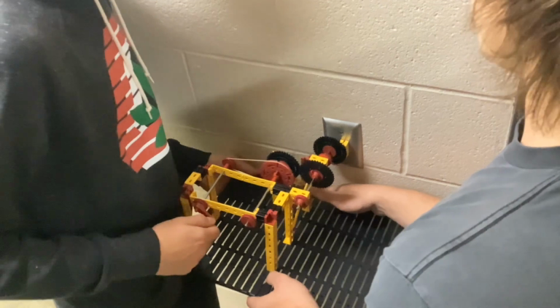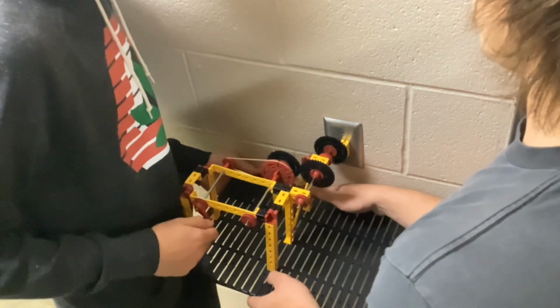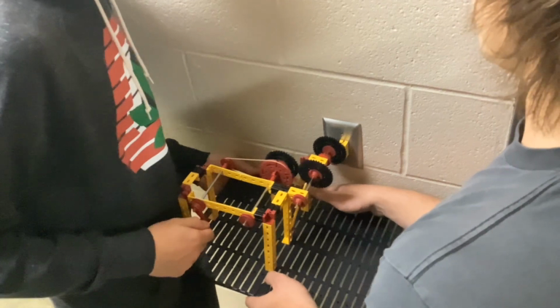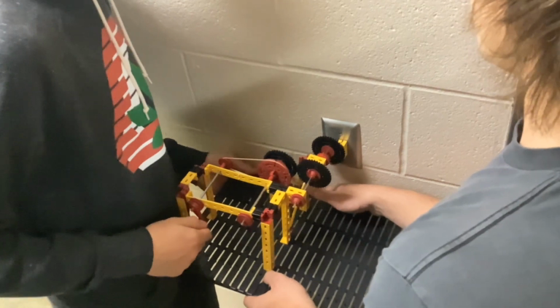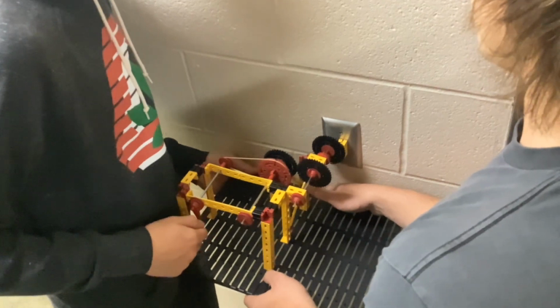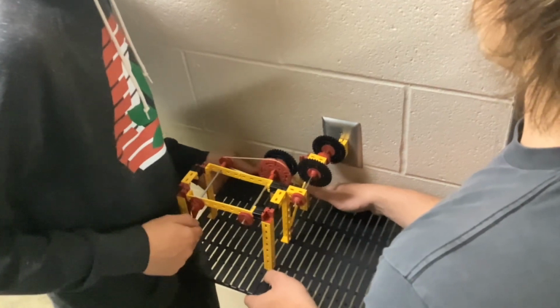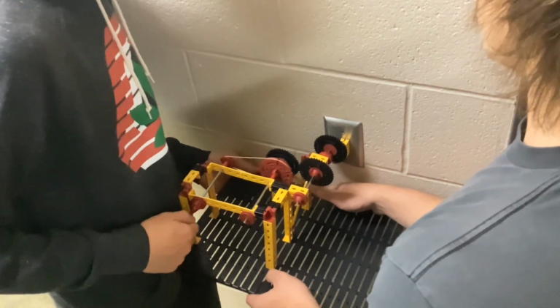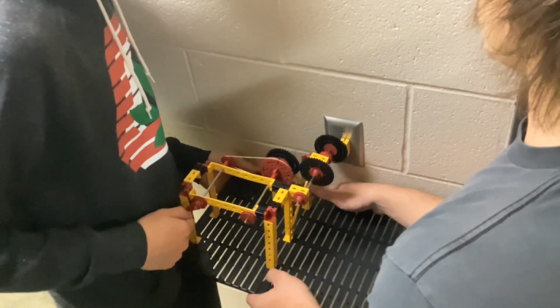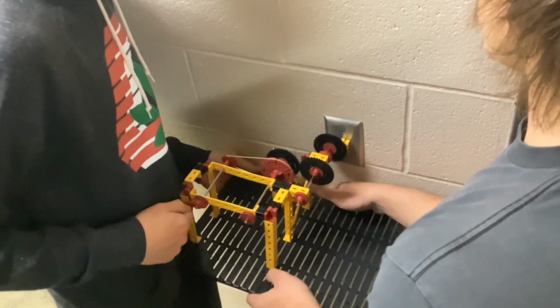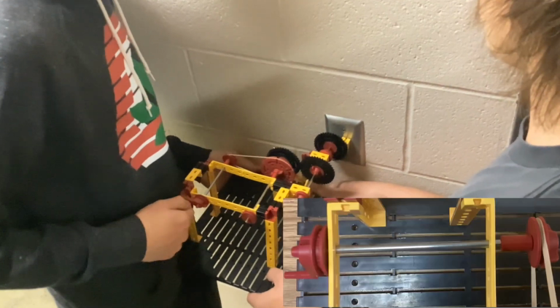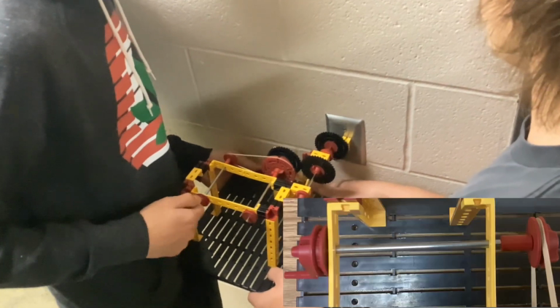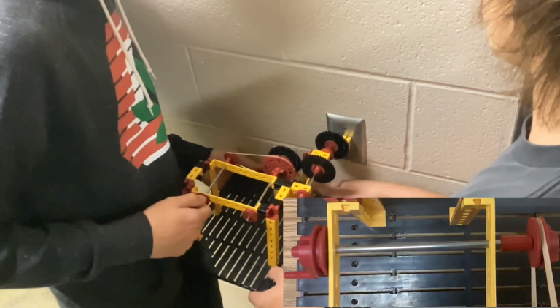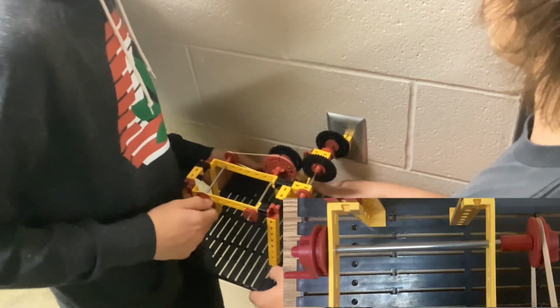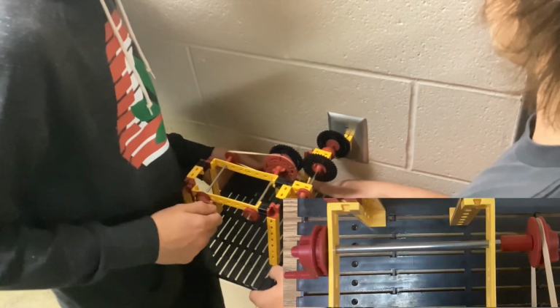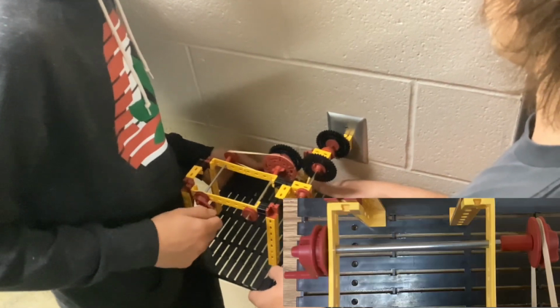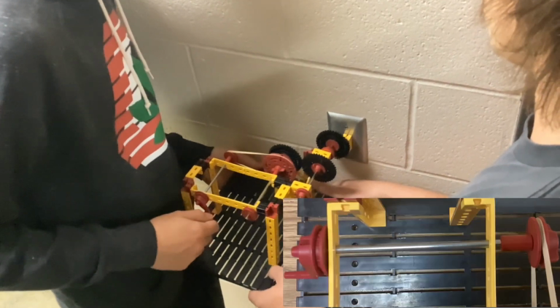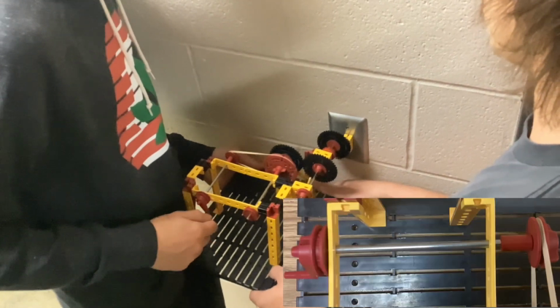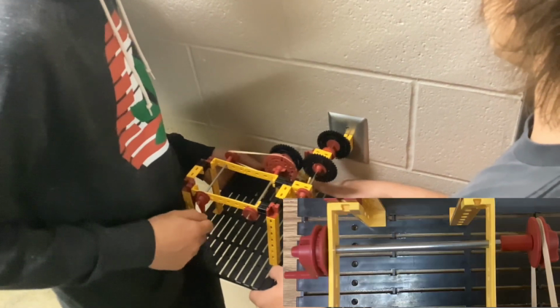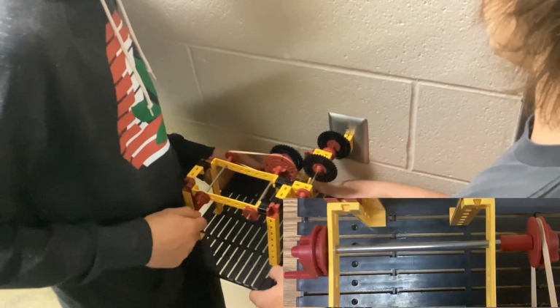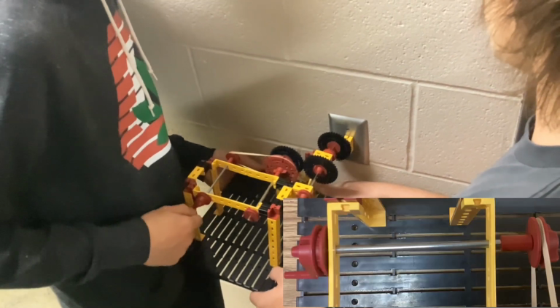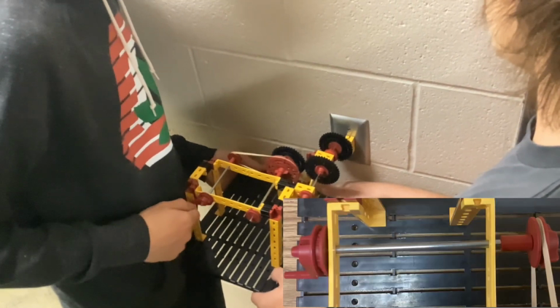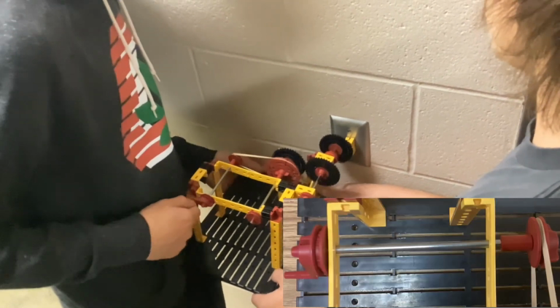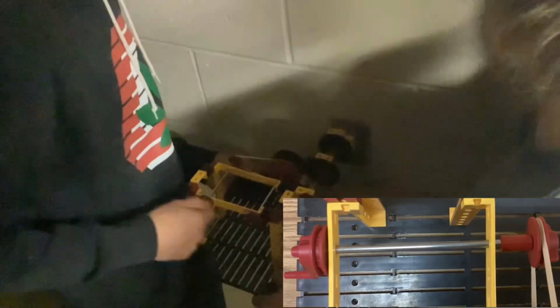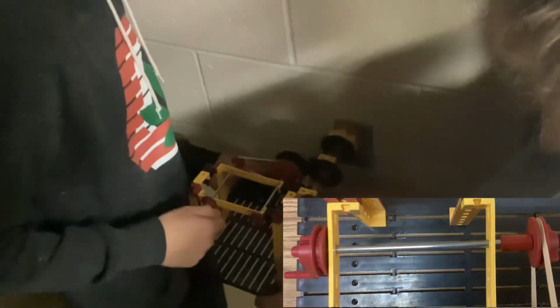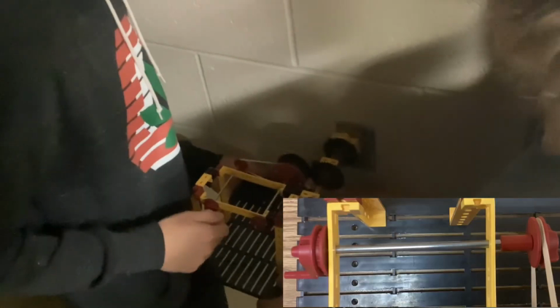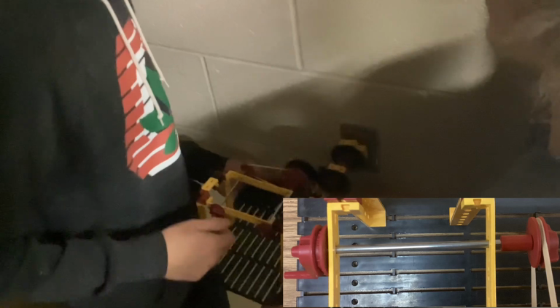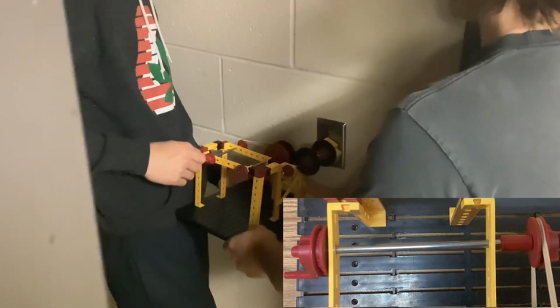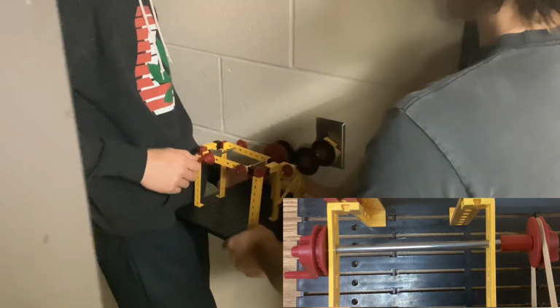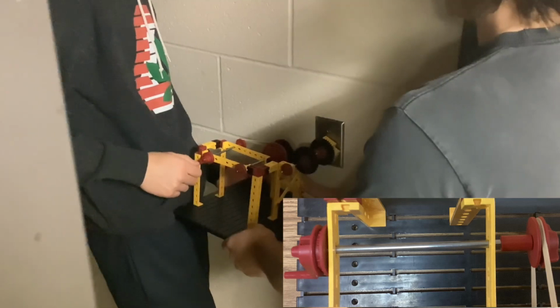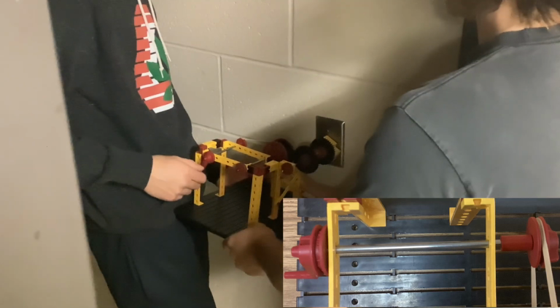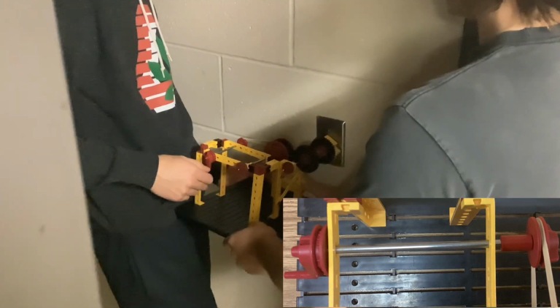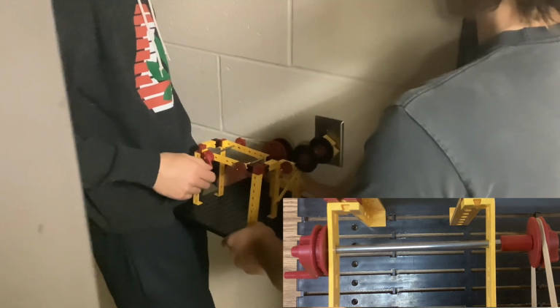The first thing you'll notice is our innovative rotating switch design. The switch can be scaled up to your liking as well.